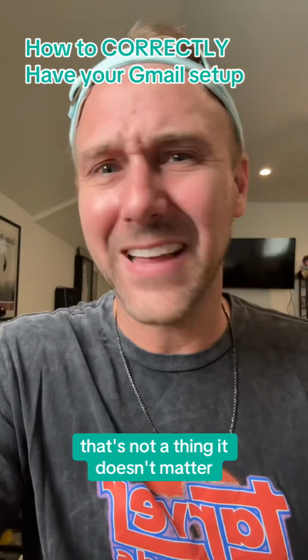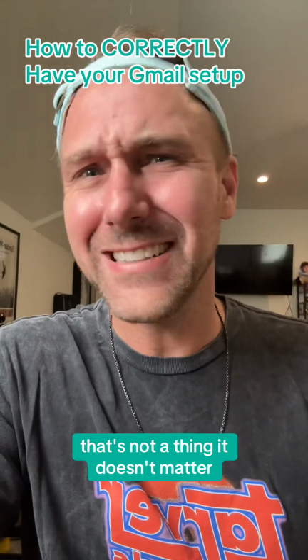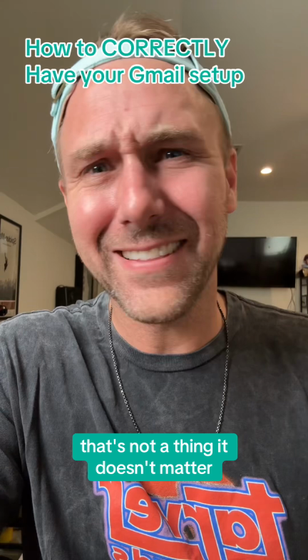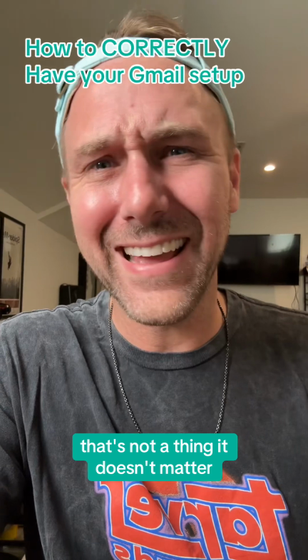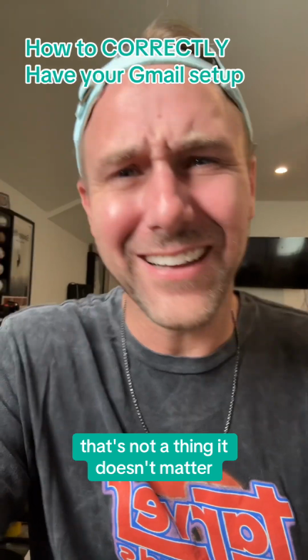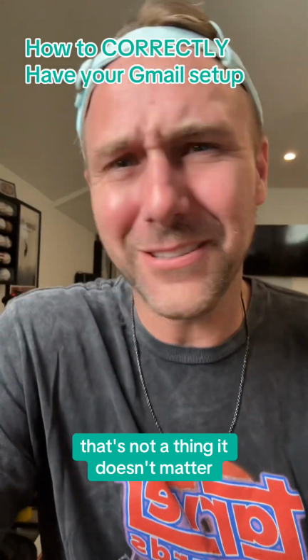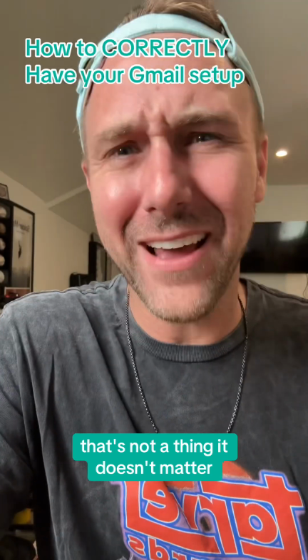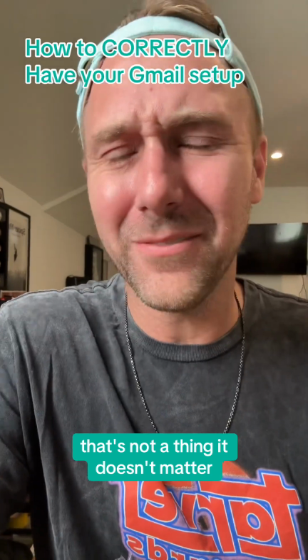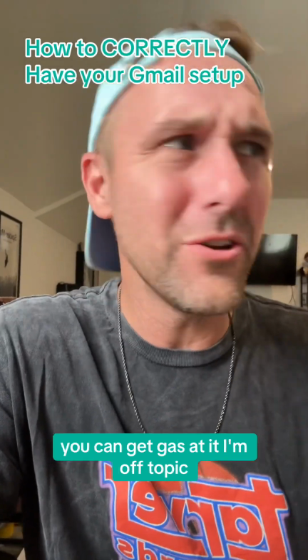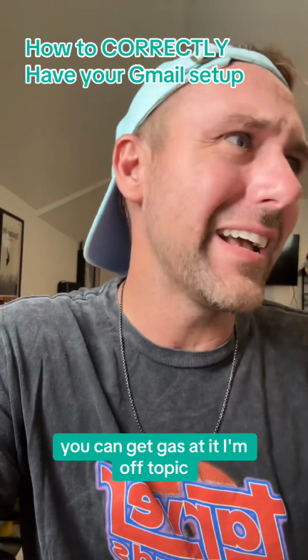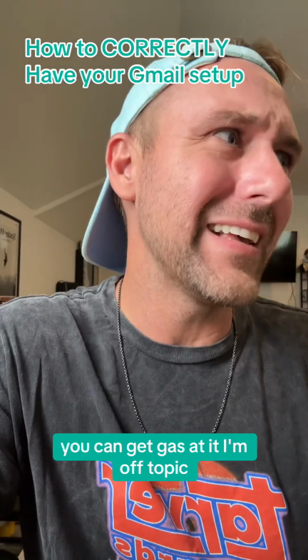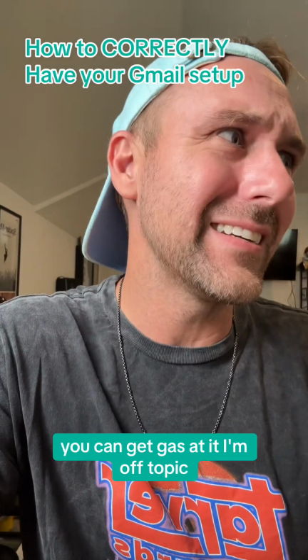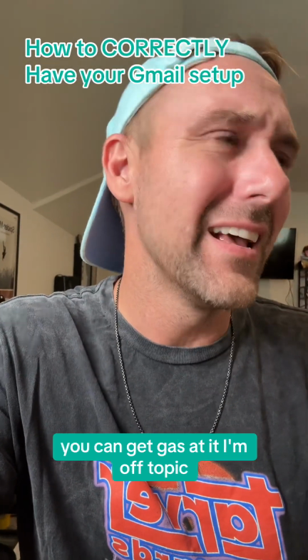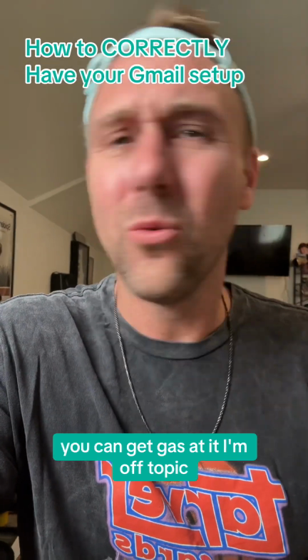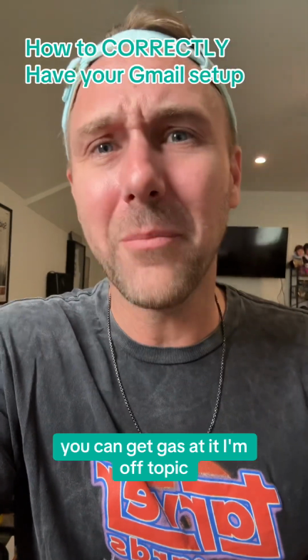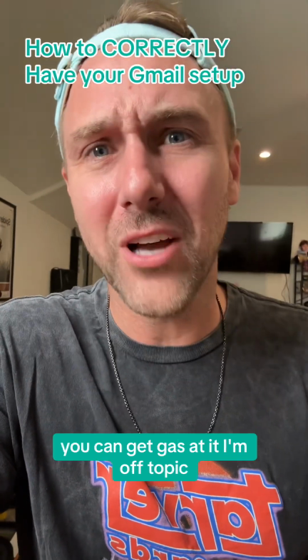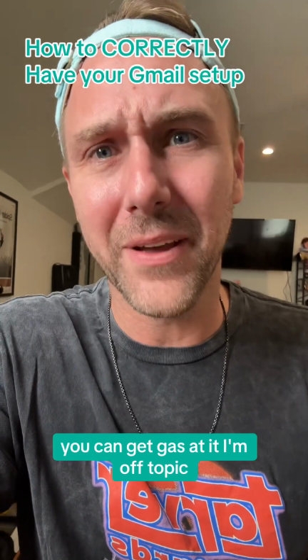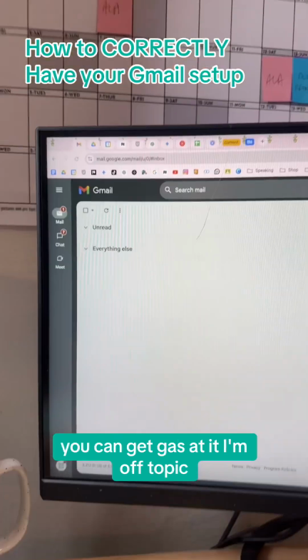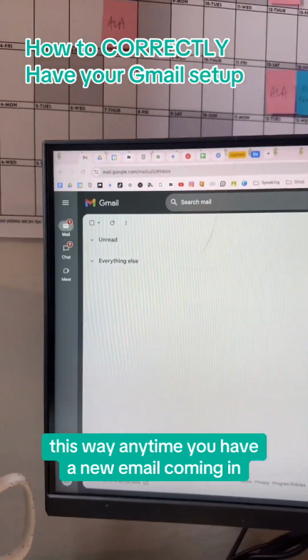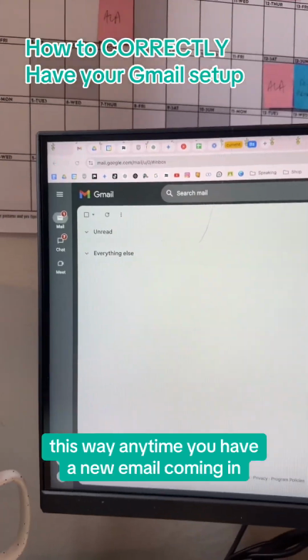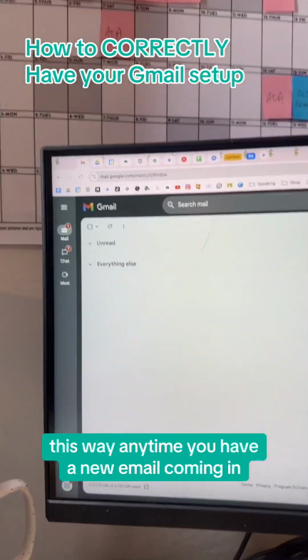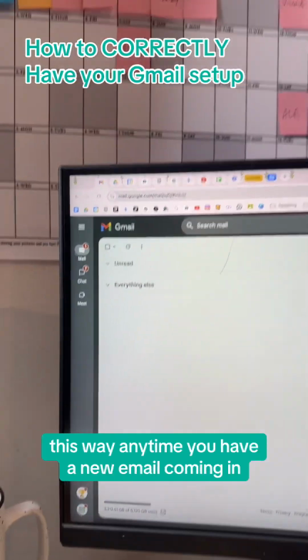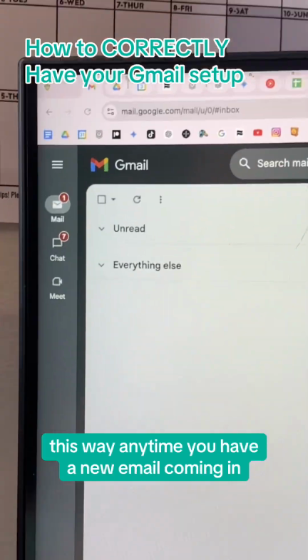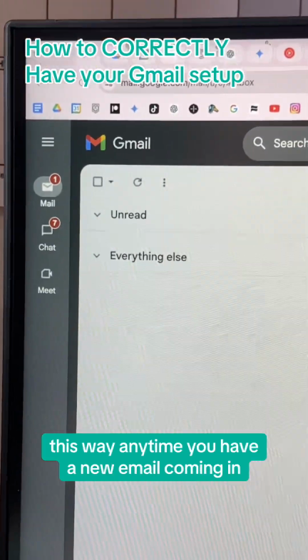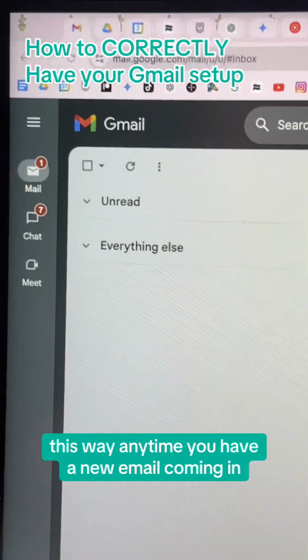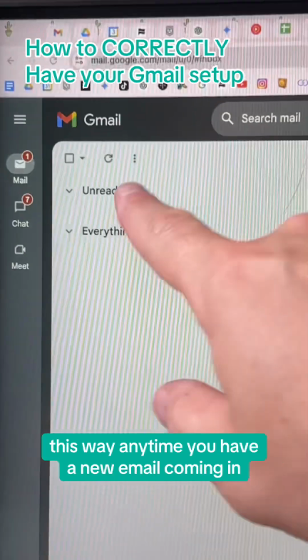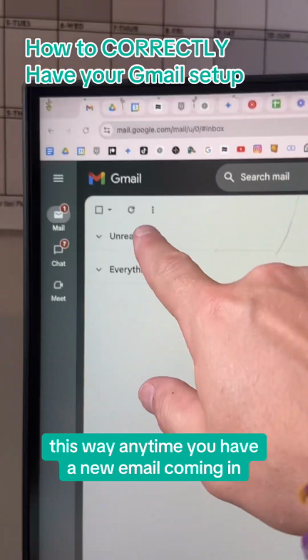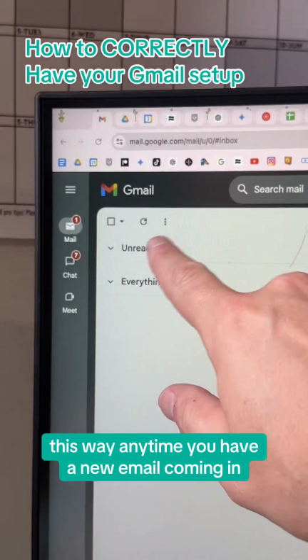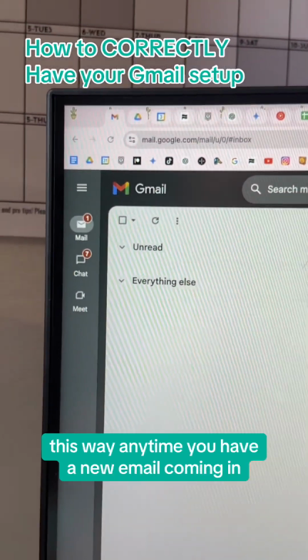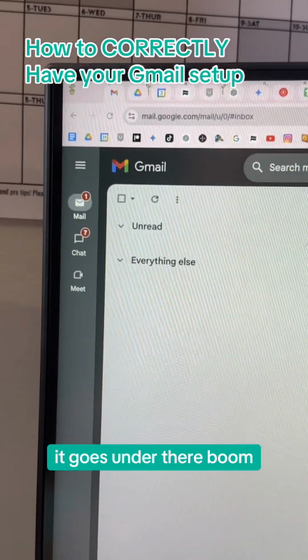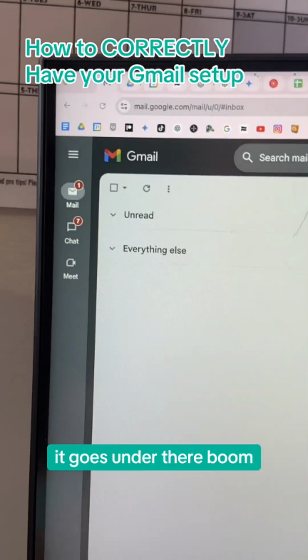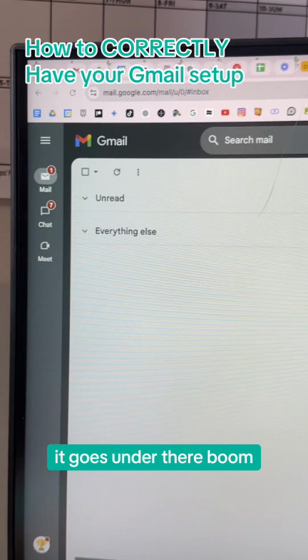That's not a thing, that doesn't matter. Anyway, this way, anytime you have a new email coming in, it goes under there — unread, right there.